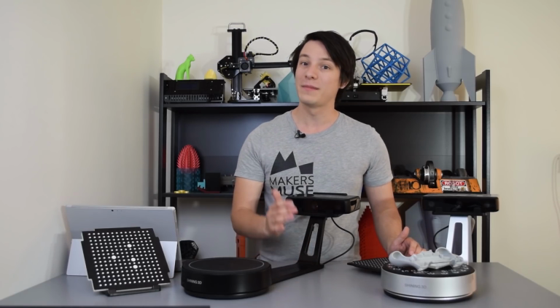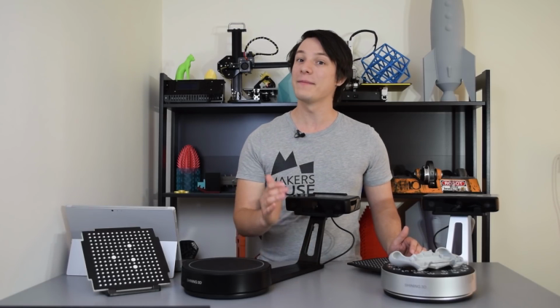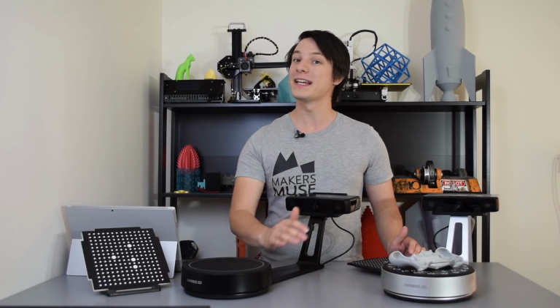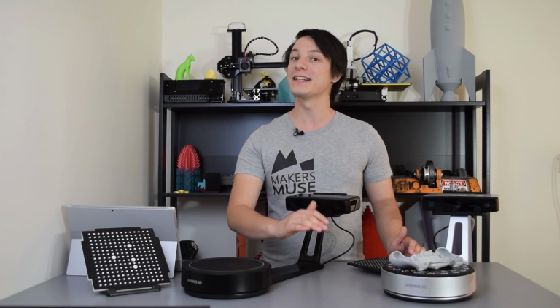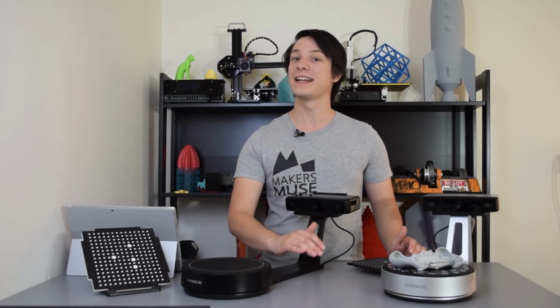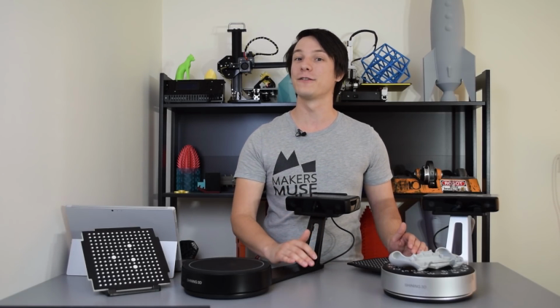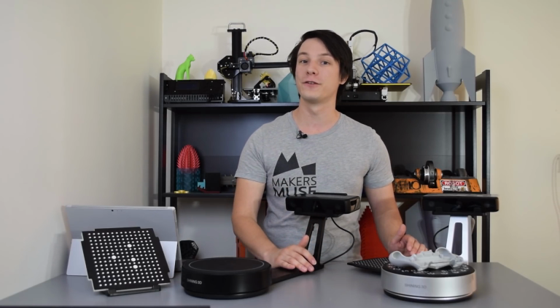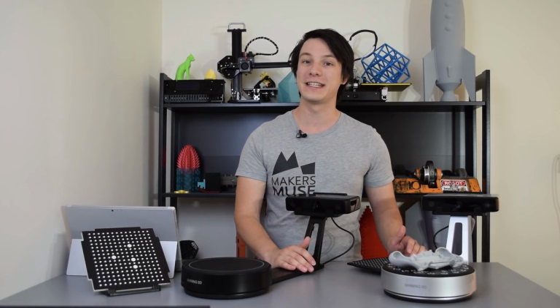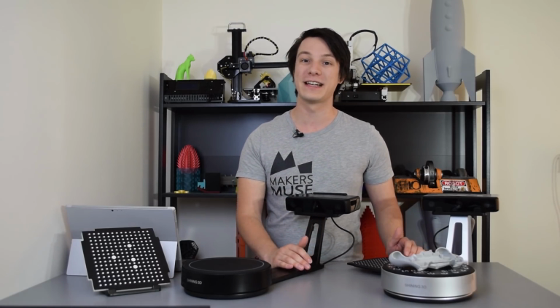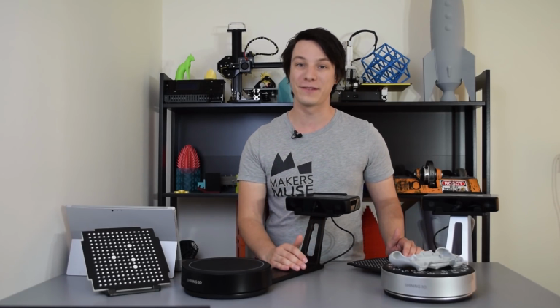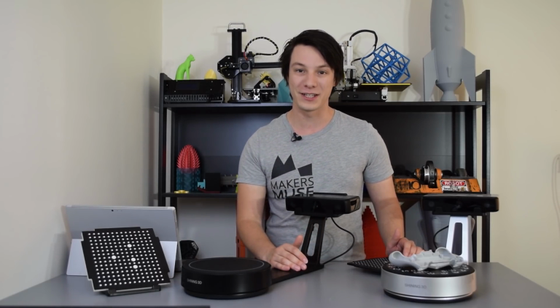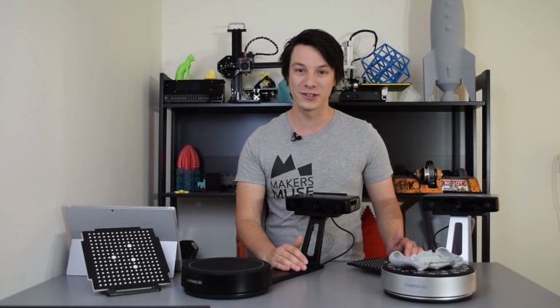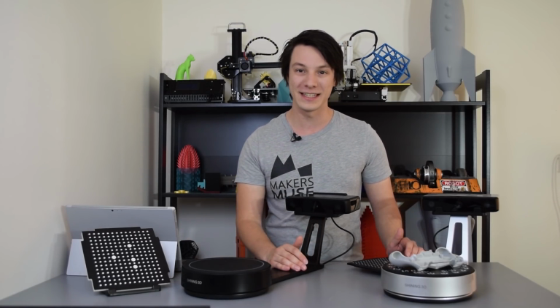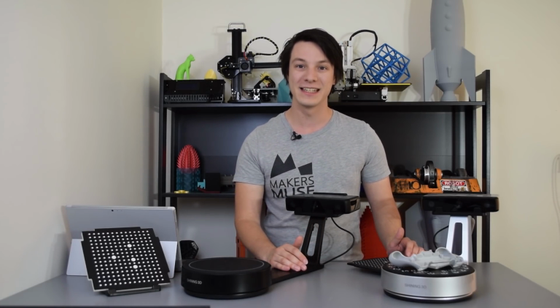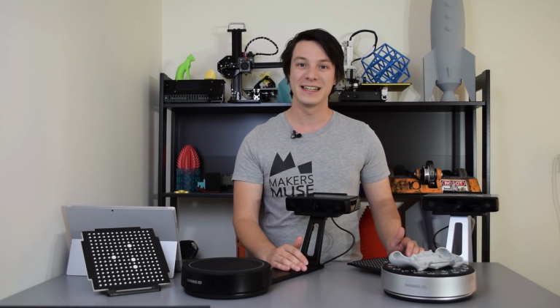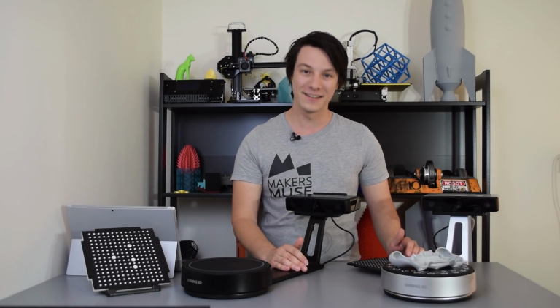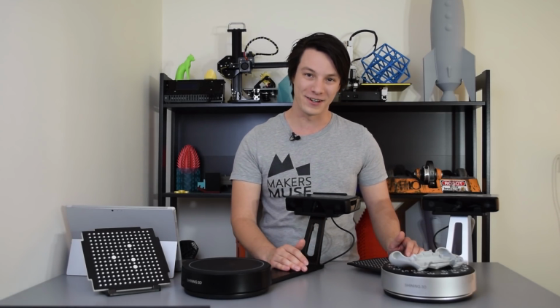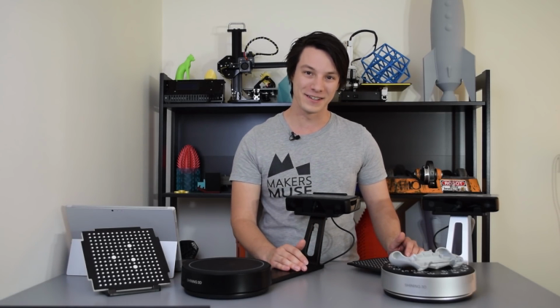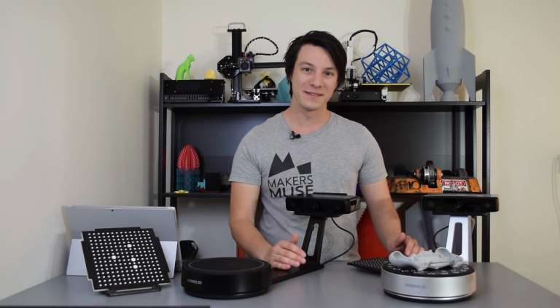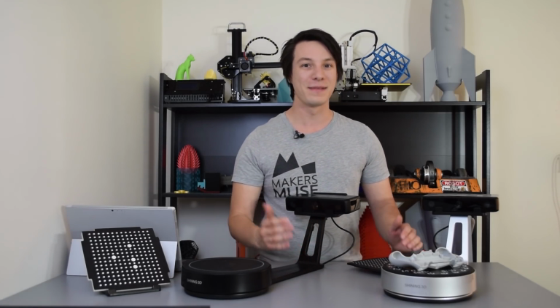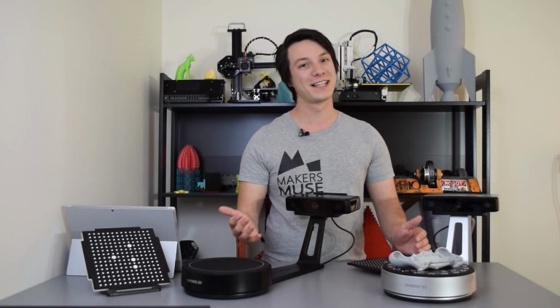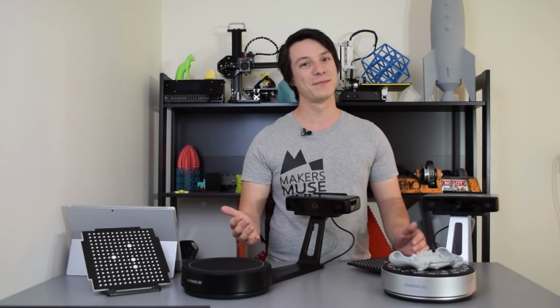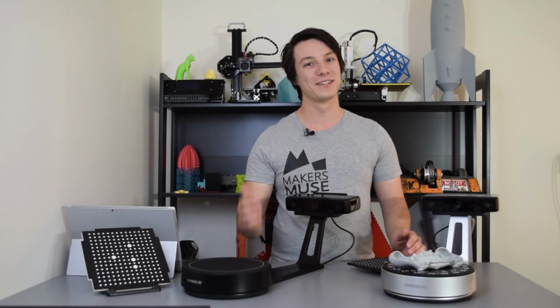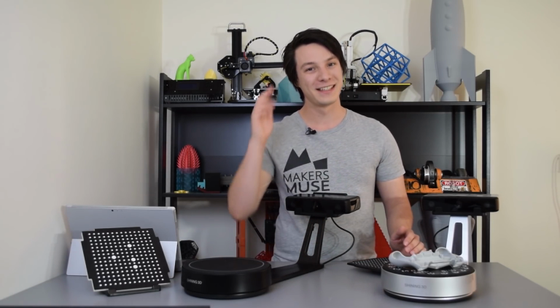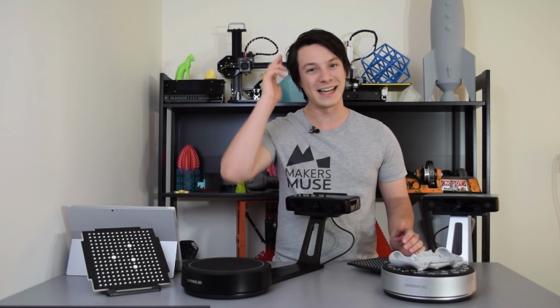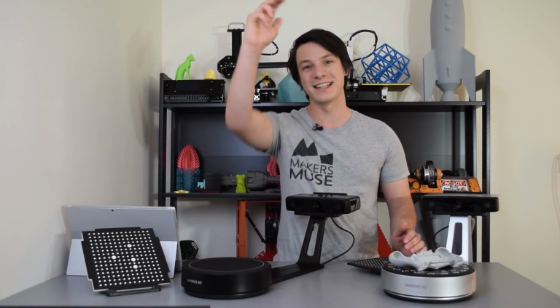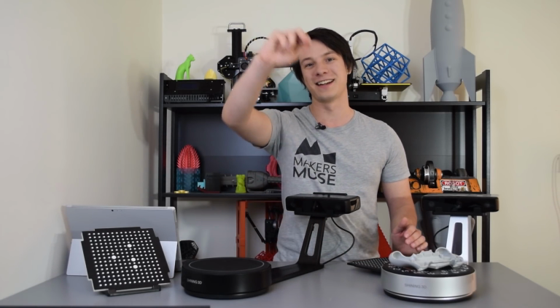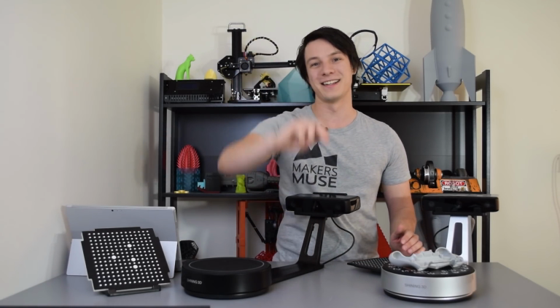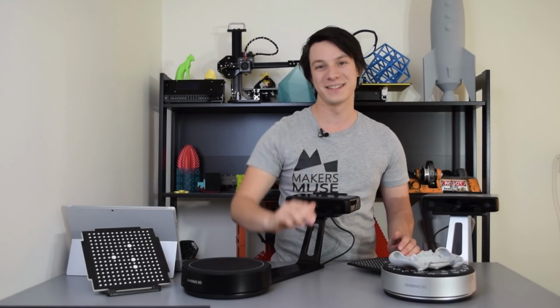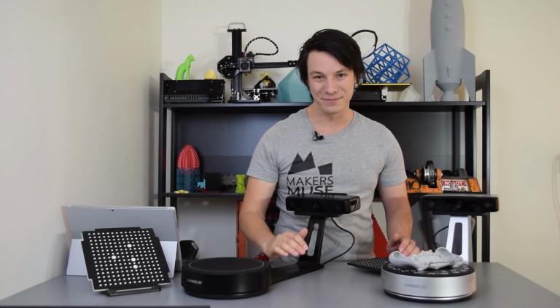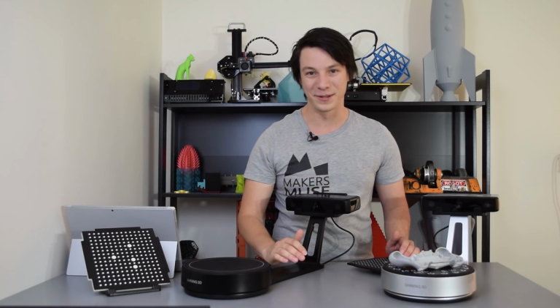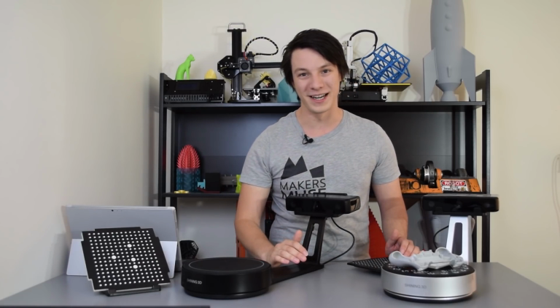My name is Angus, and I look forward to seeing you again very shortly here on Maker's Muse. Catch you later guys, bye!